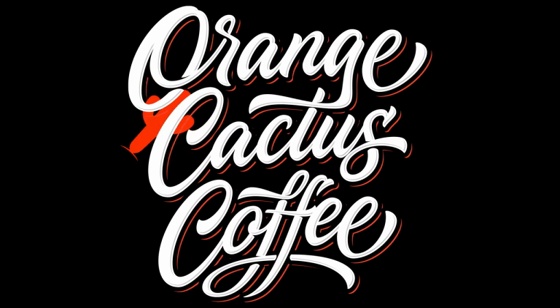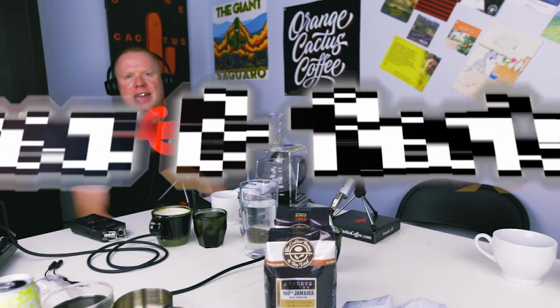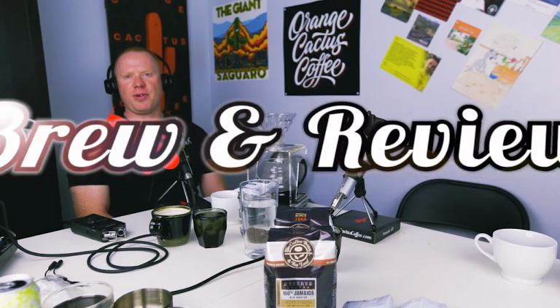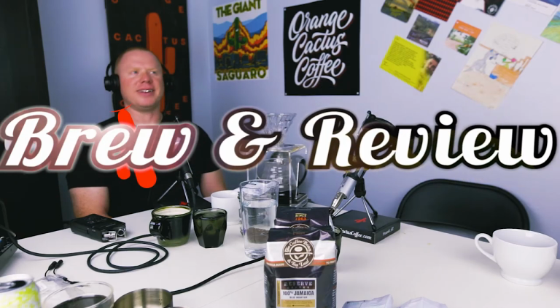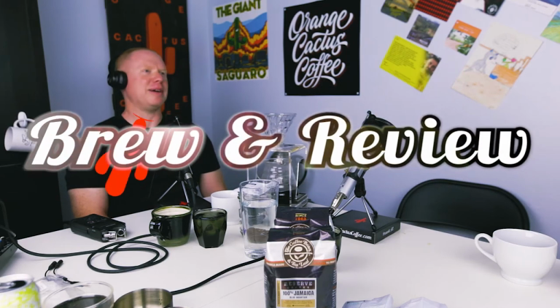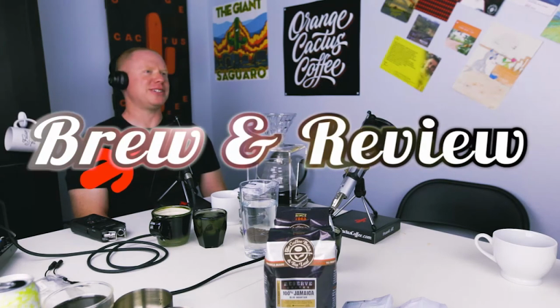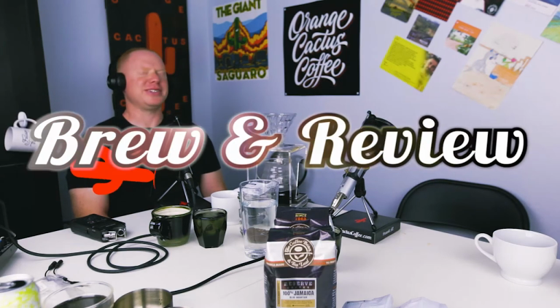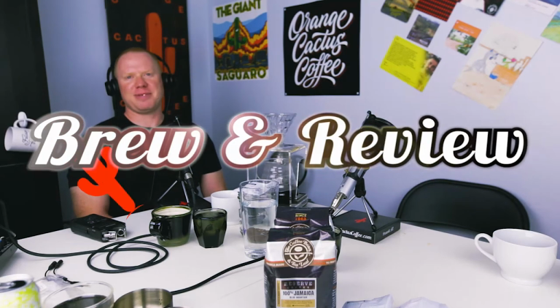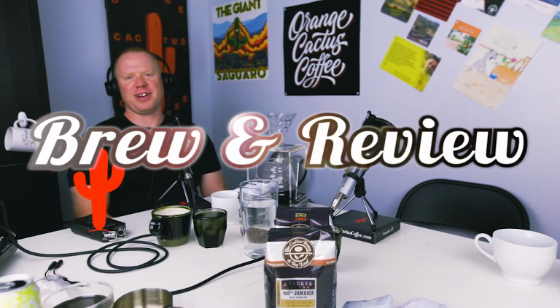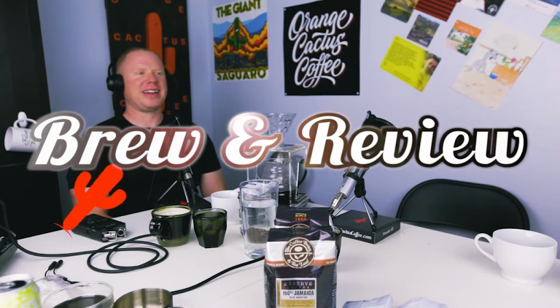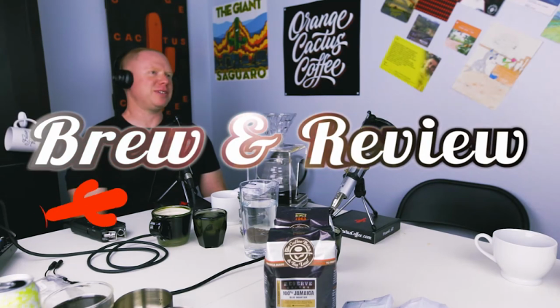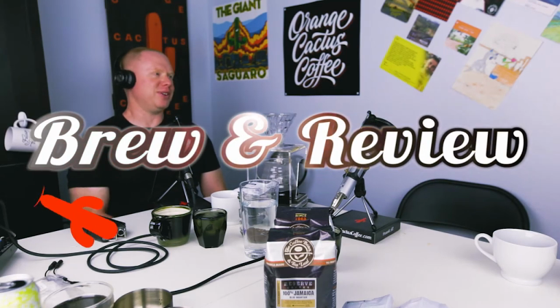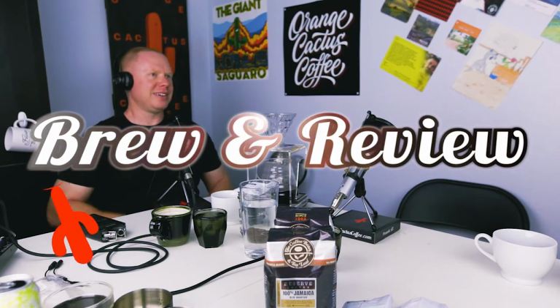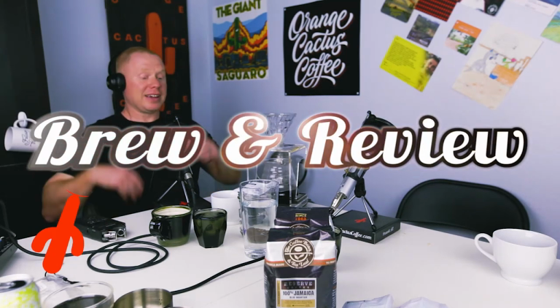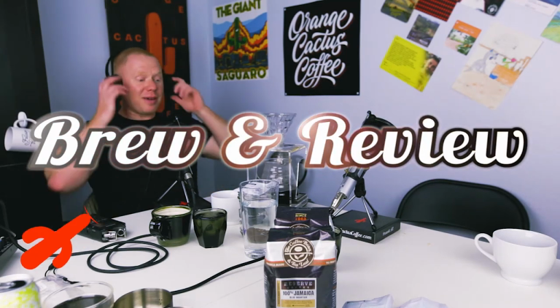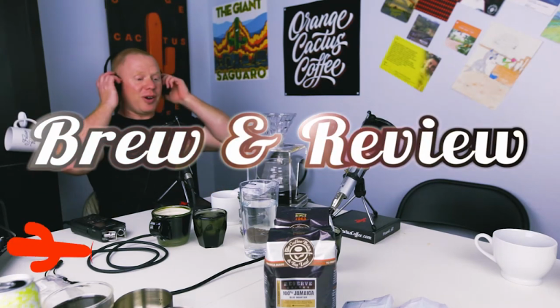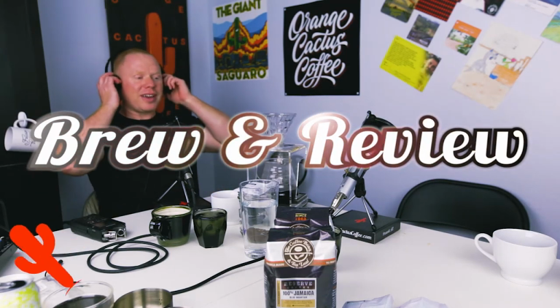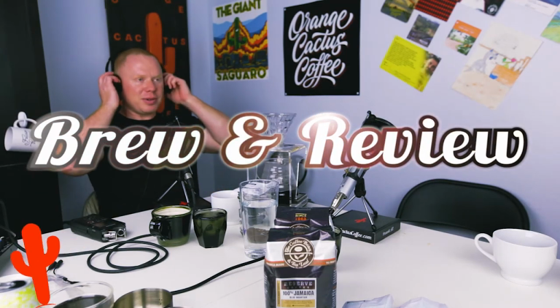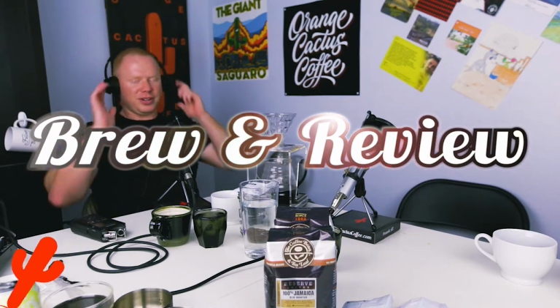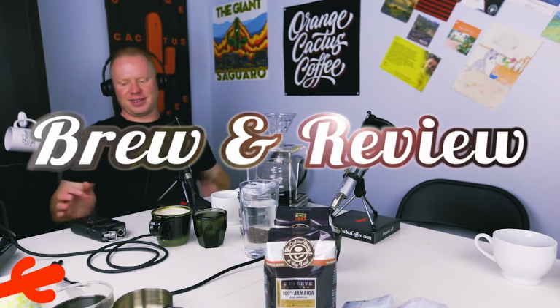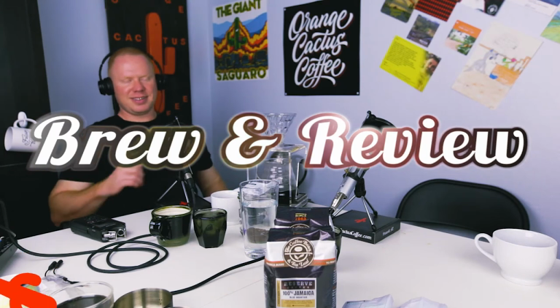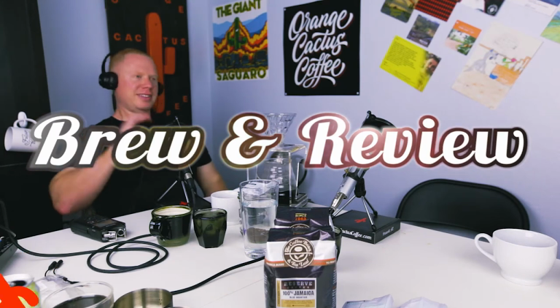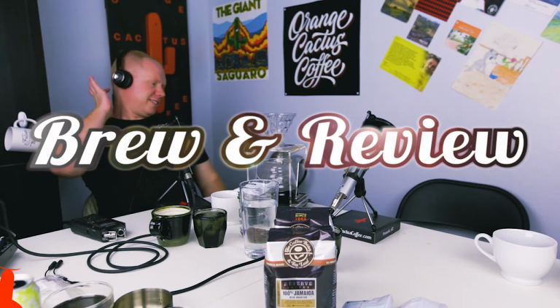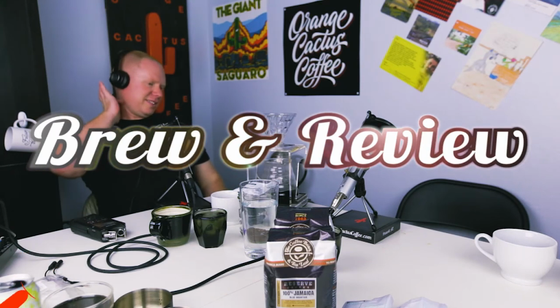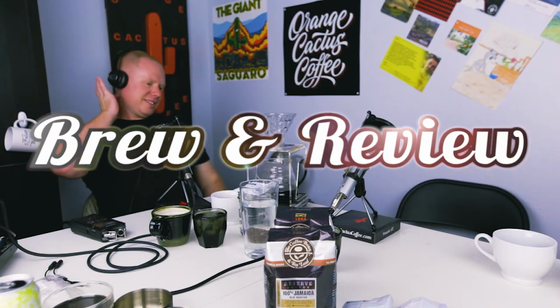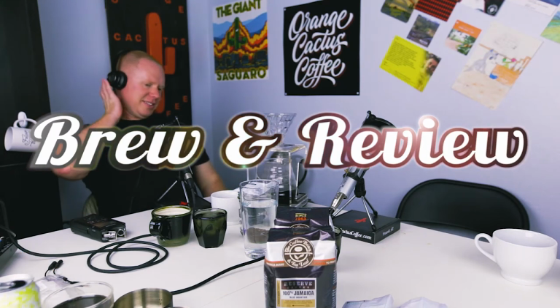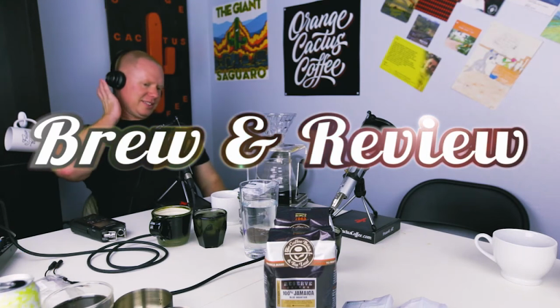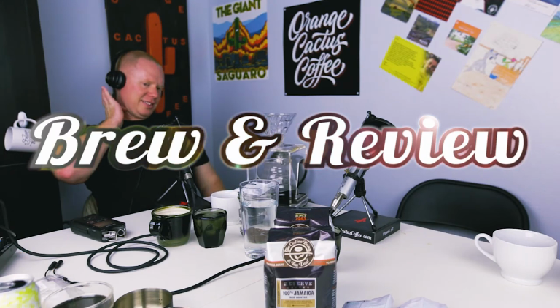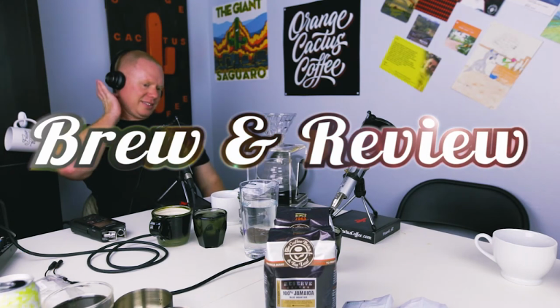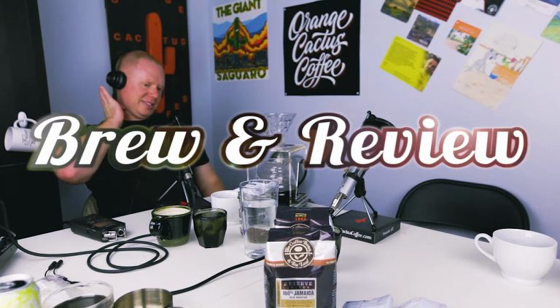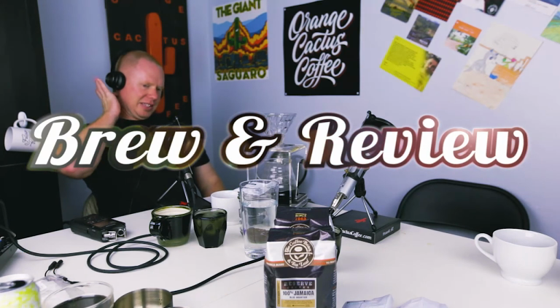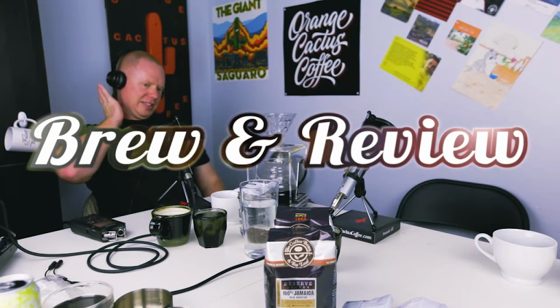Welcome to Brew and Review with Mike and Jake from Orange Cactus Coffee. Join them as they put coffees and brew methods to the test.